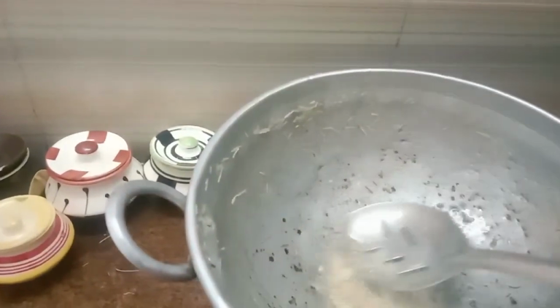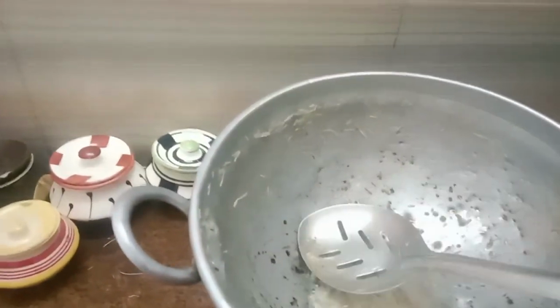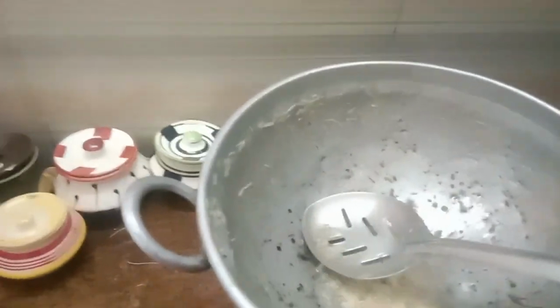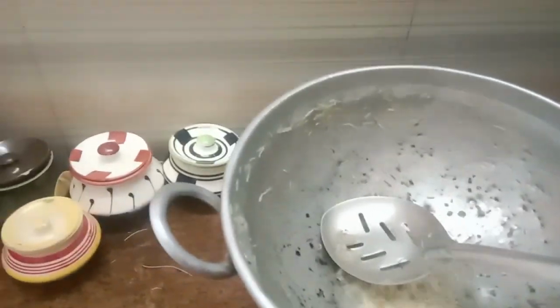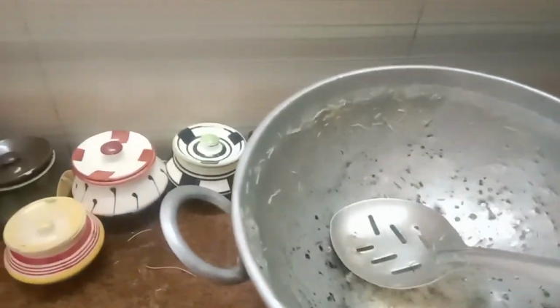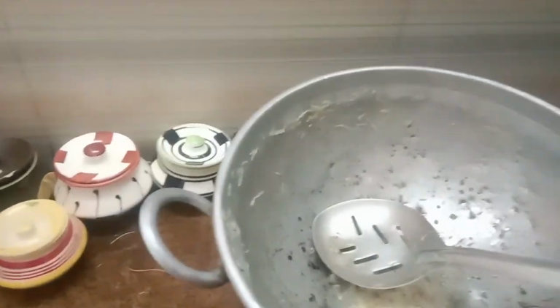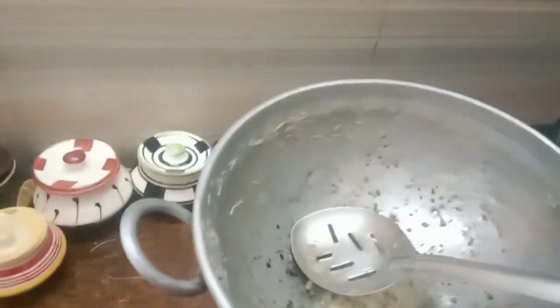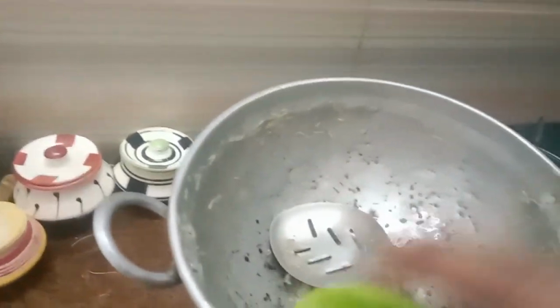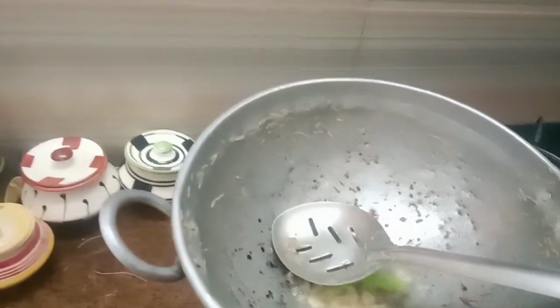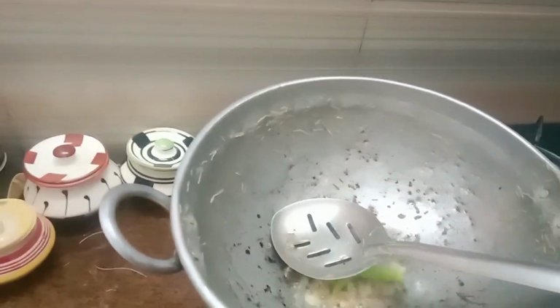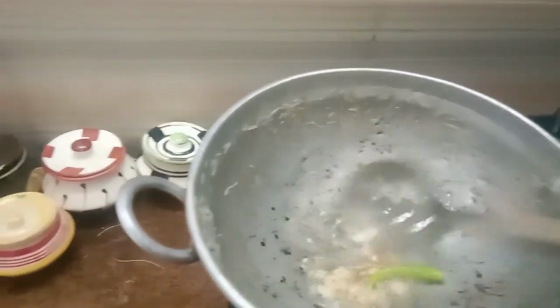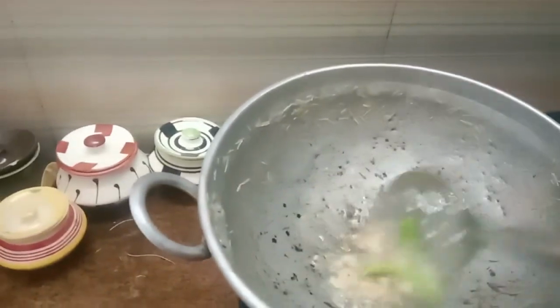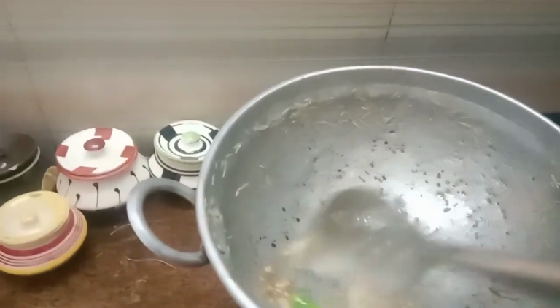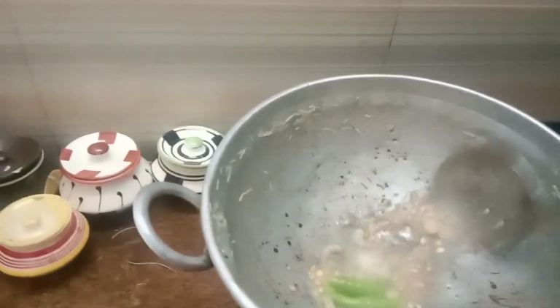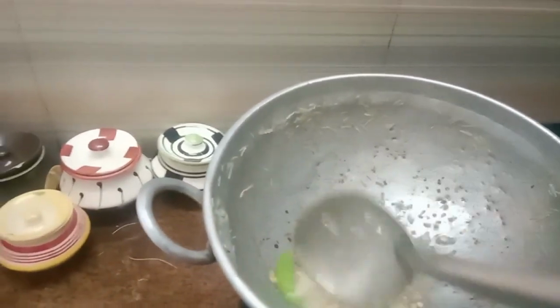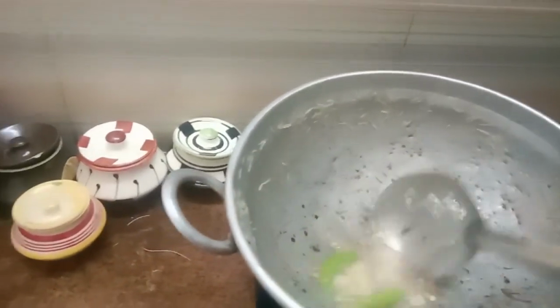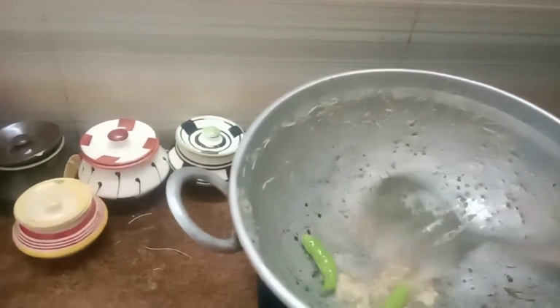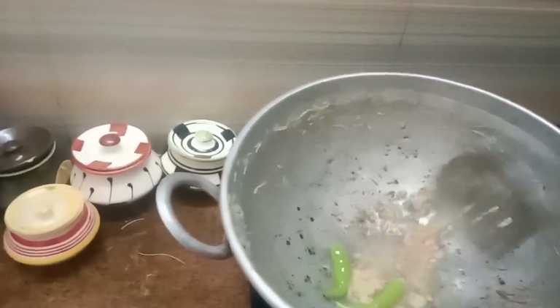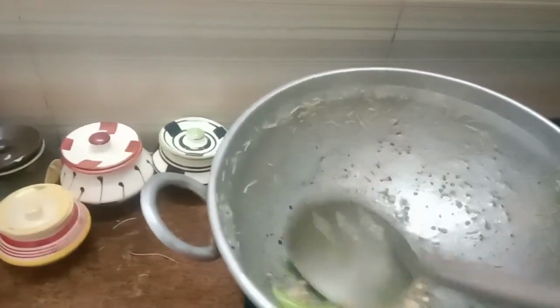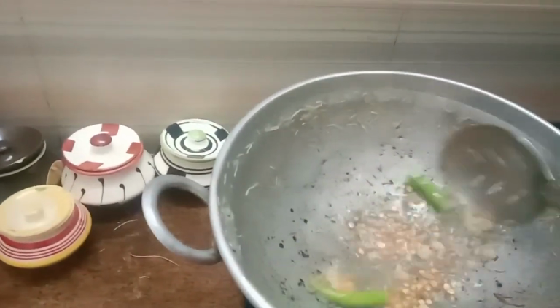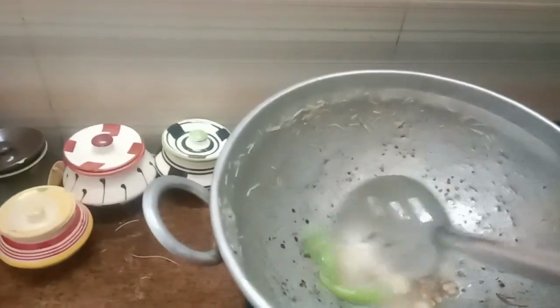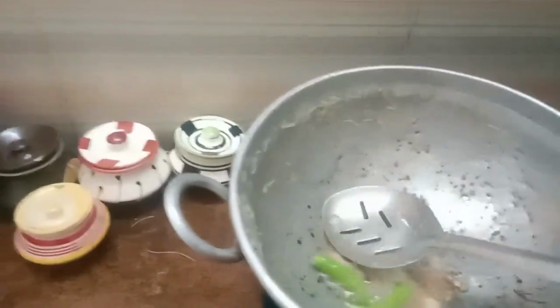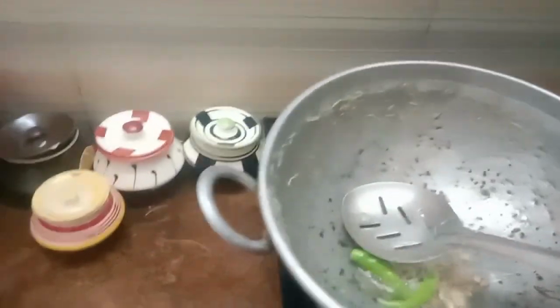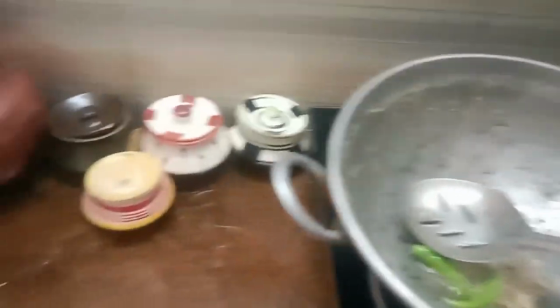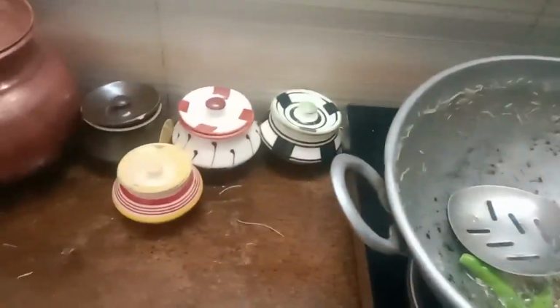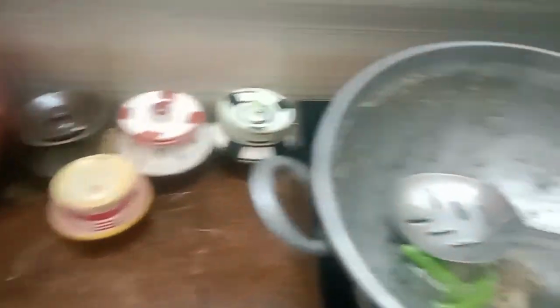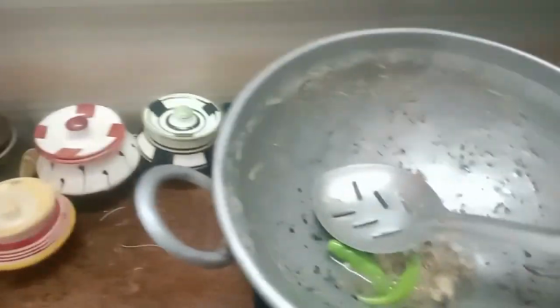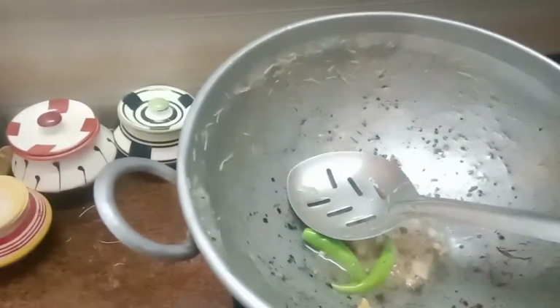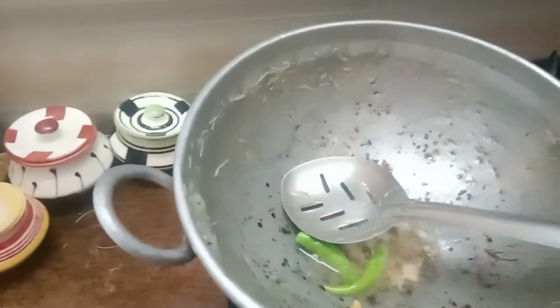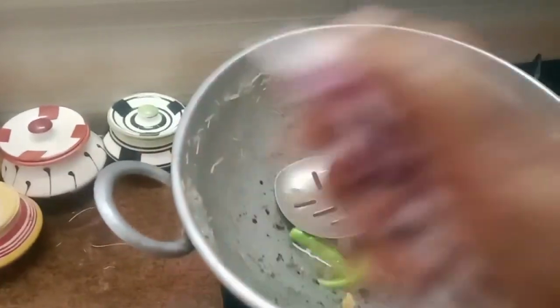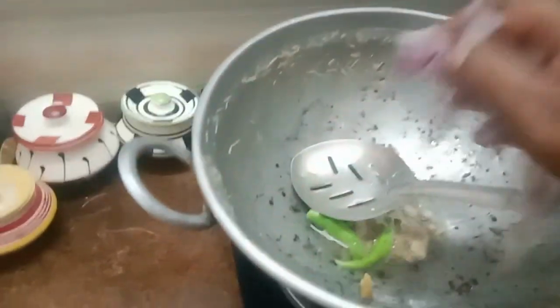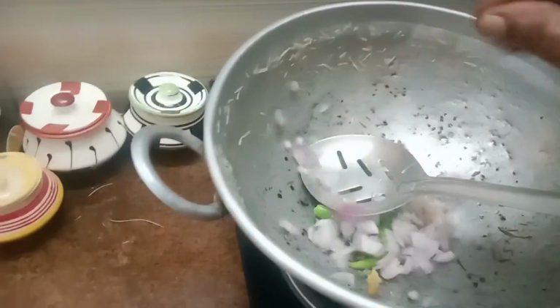We pour the fish. Now we'll cook the fish. We're cutting the fish.